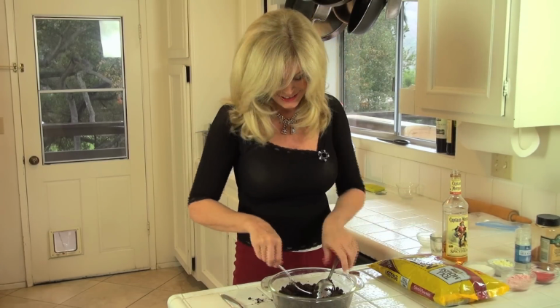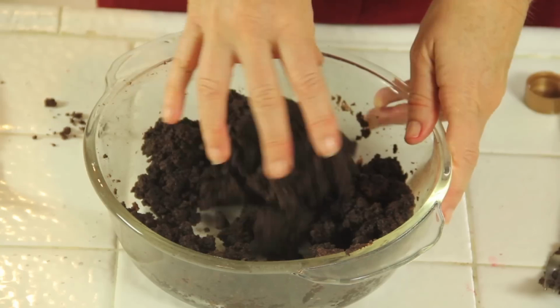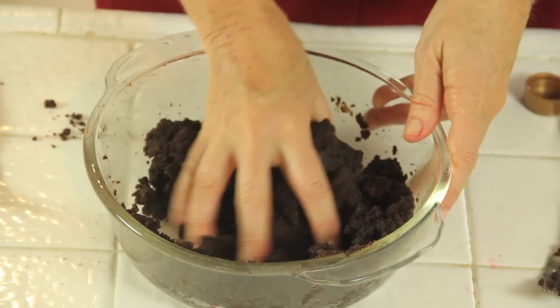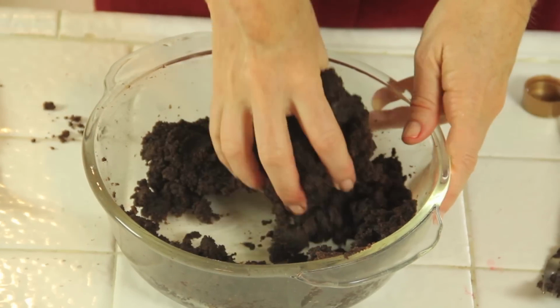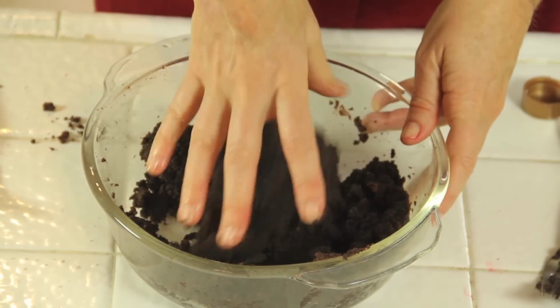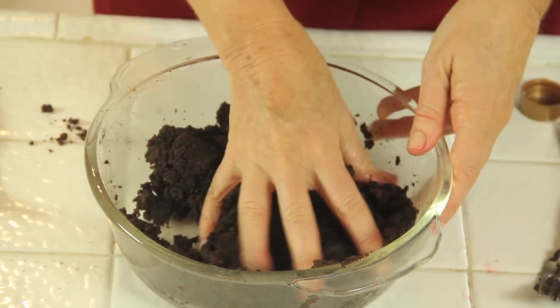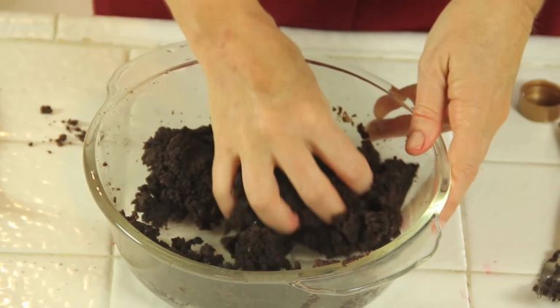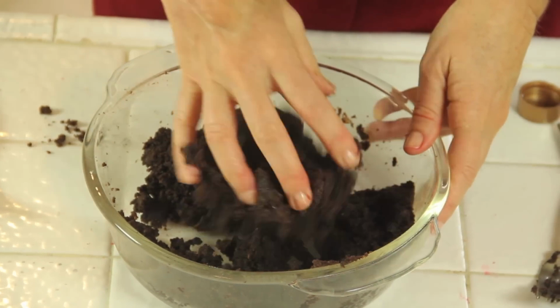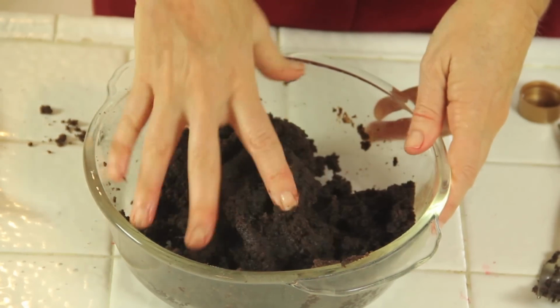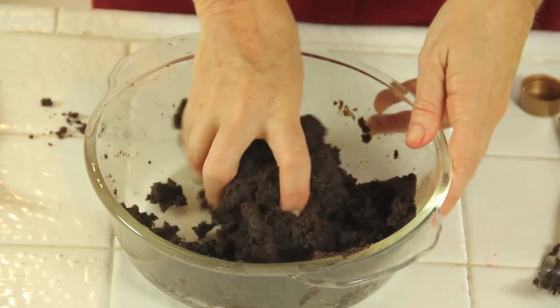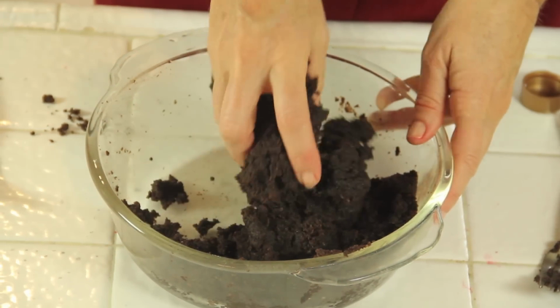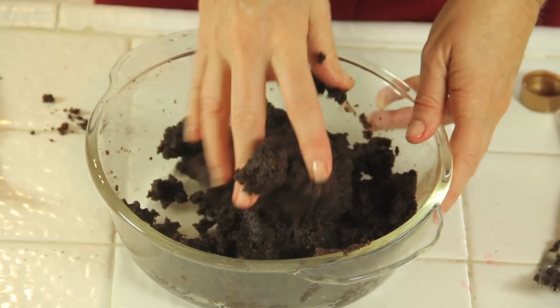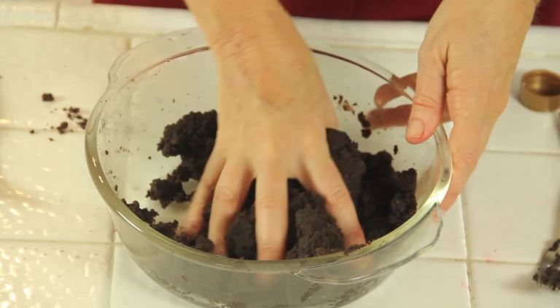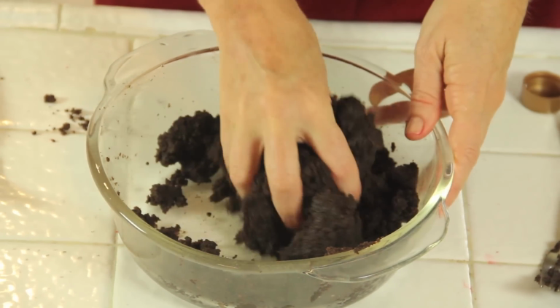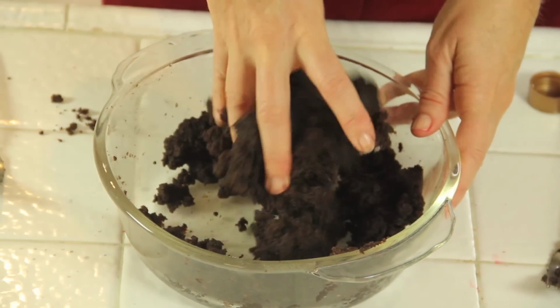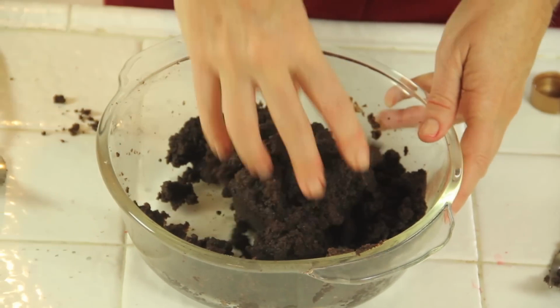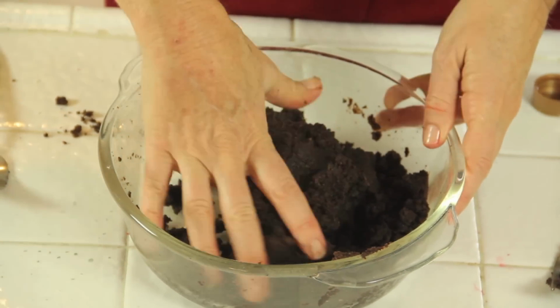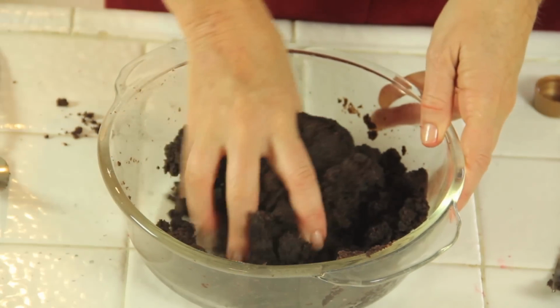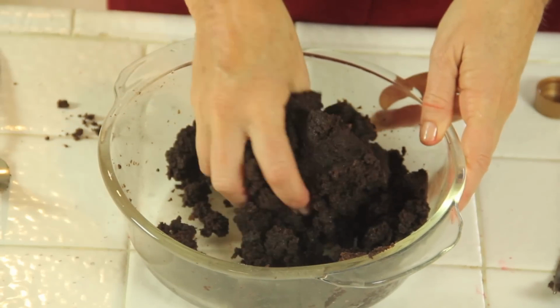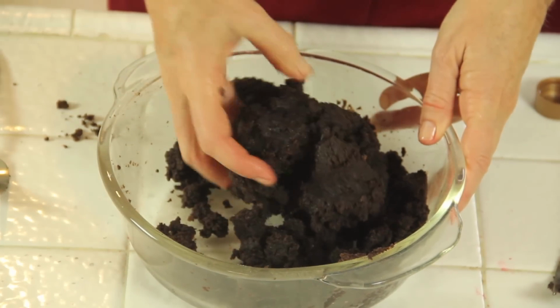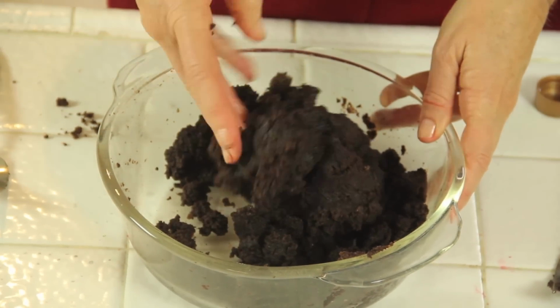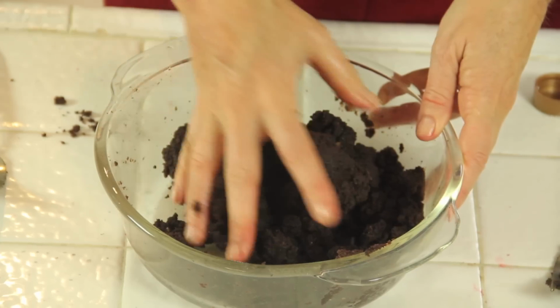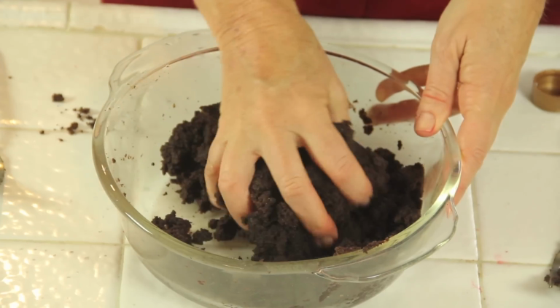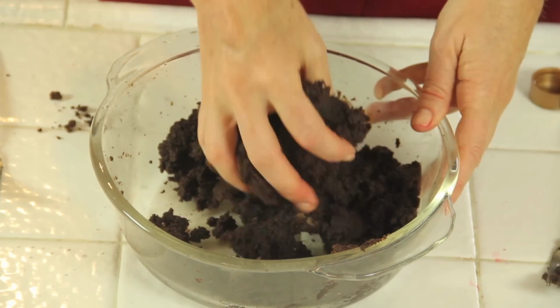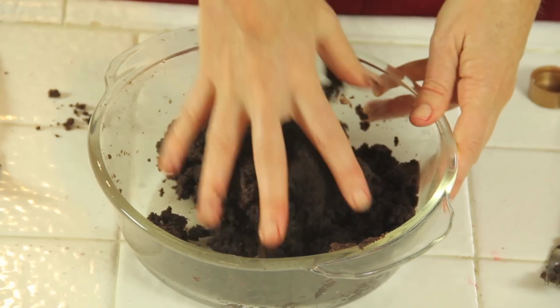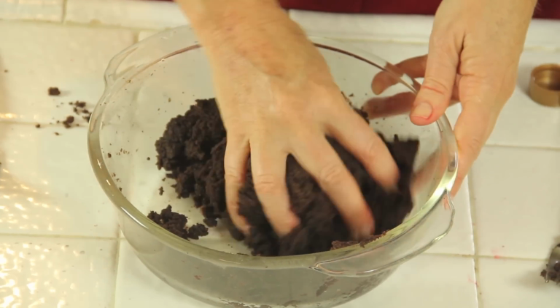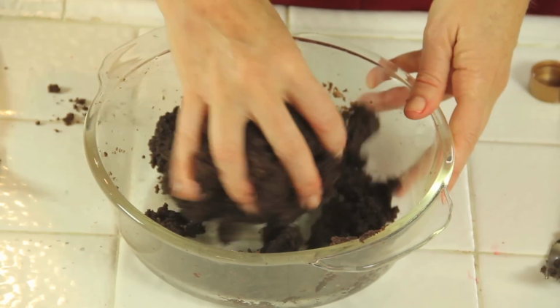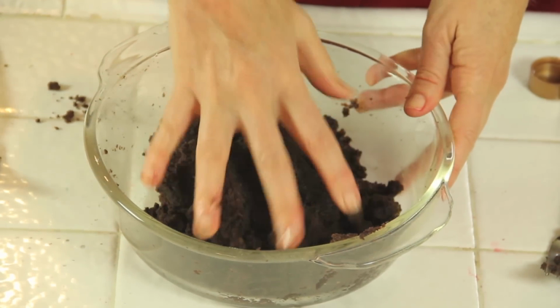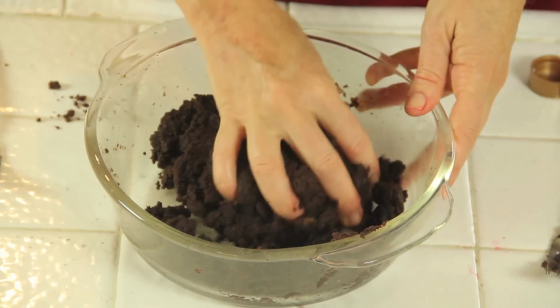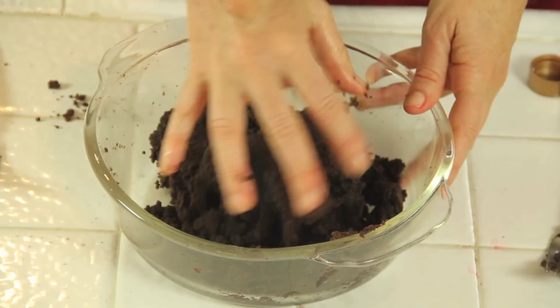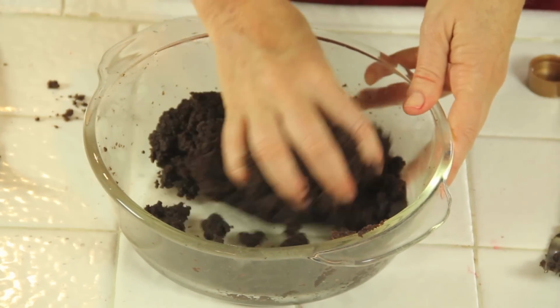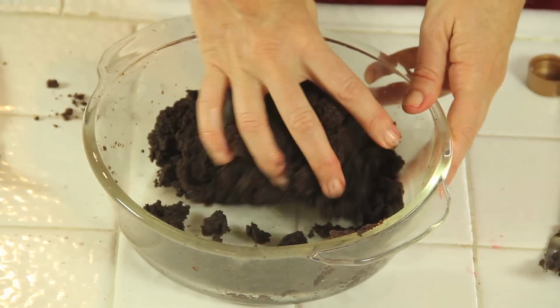You gotta have the hand test. Oh yes, look at that — it is holding together really well.